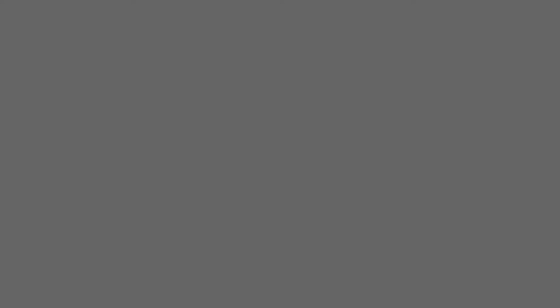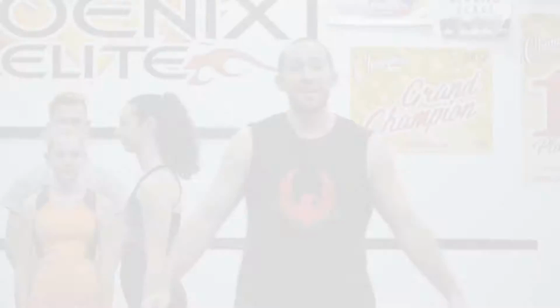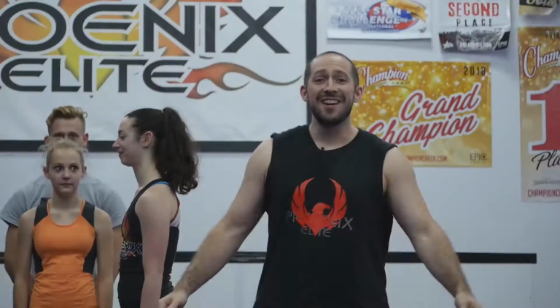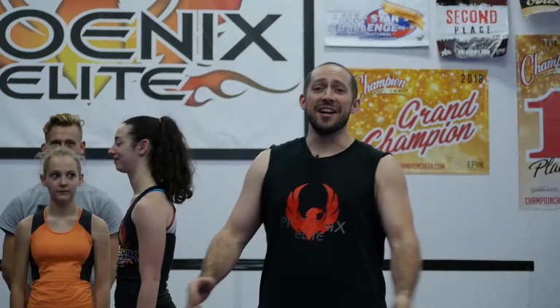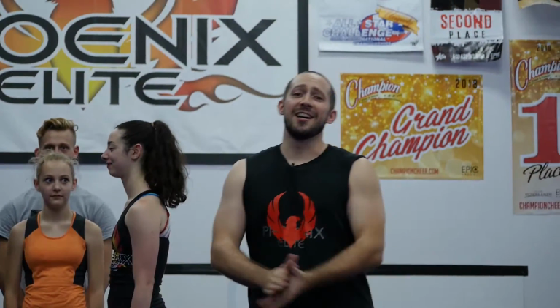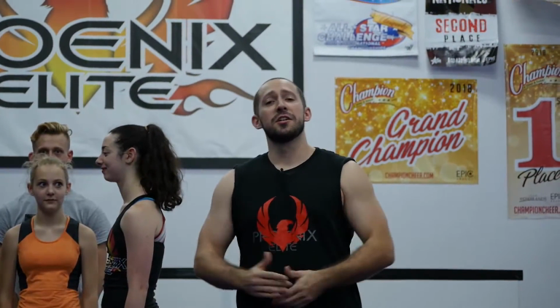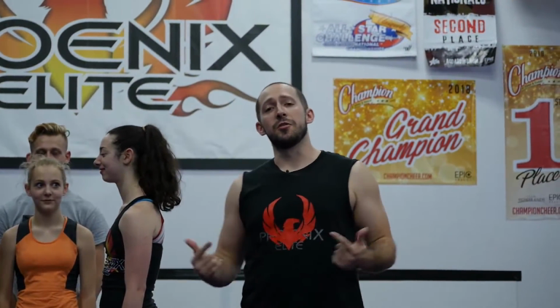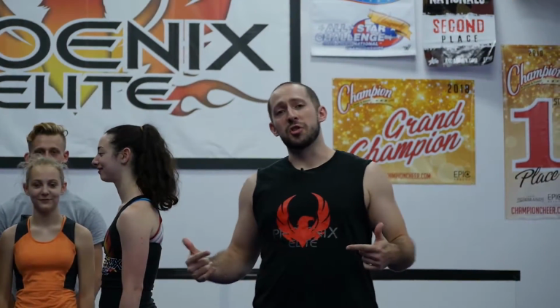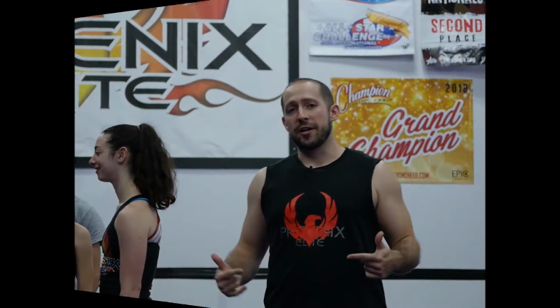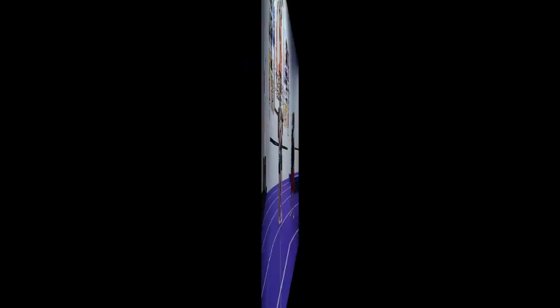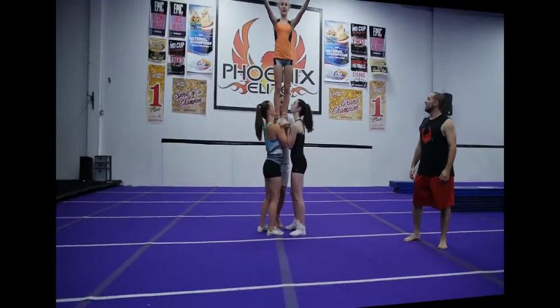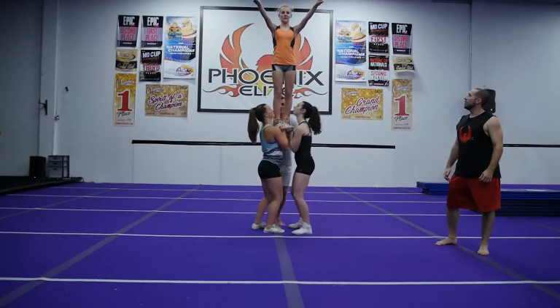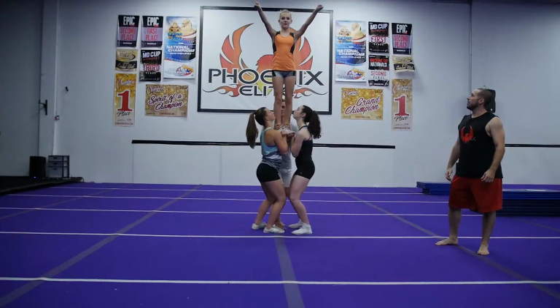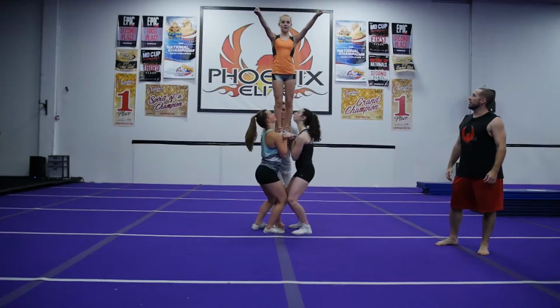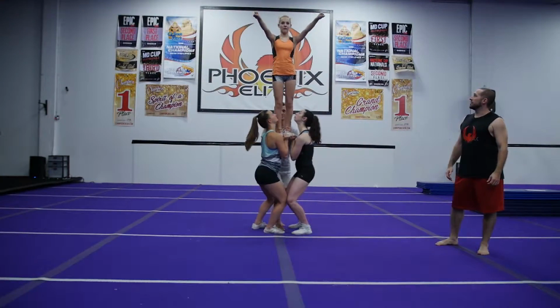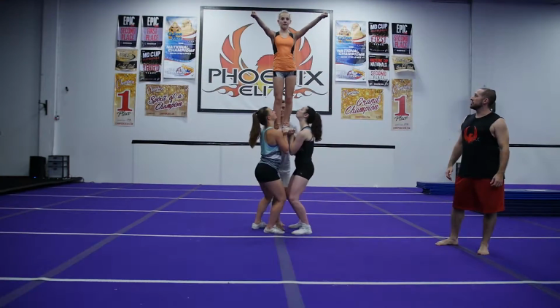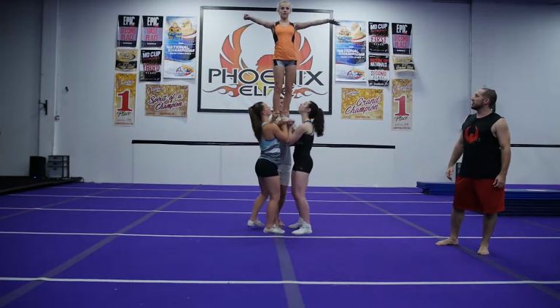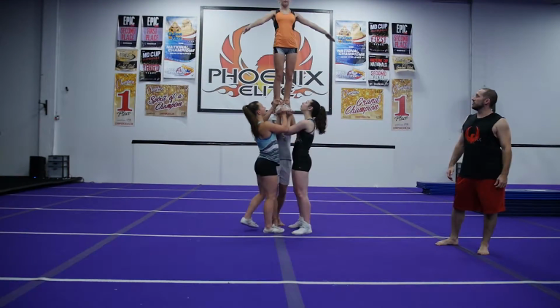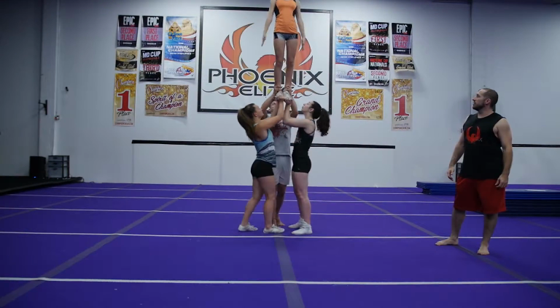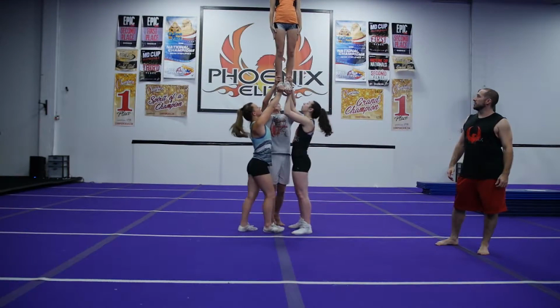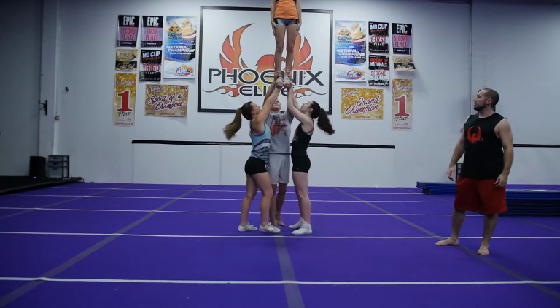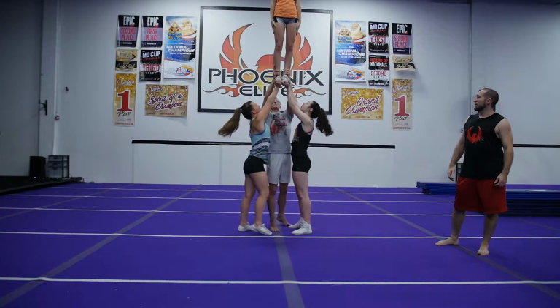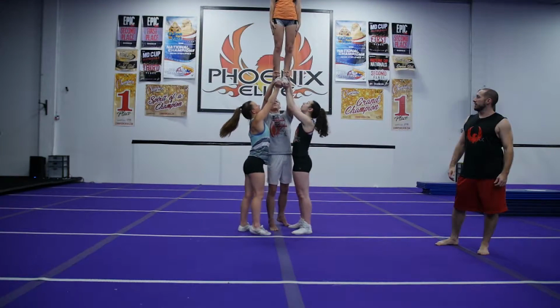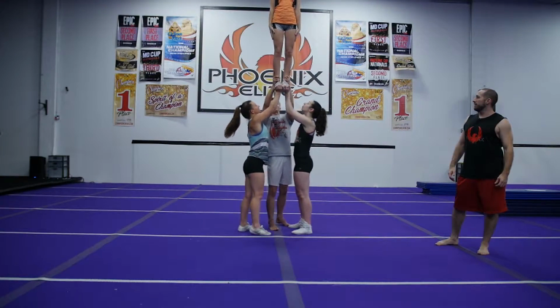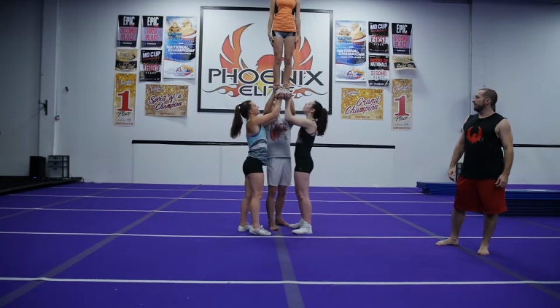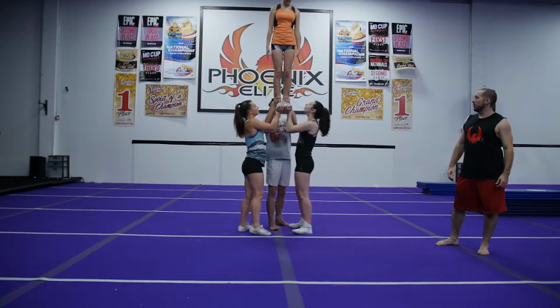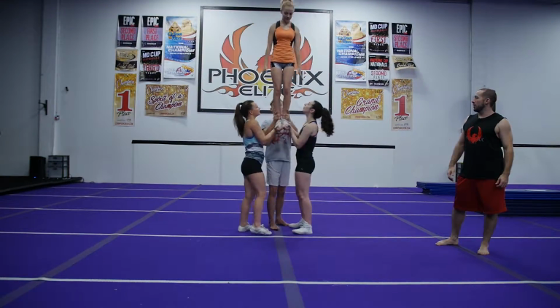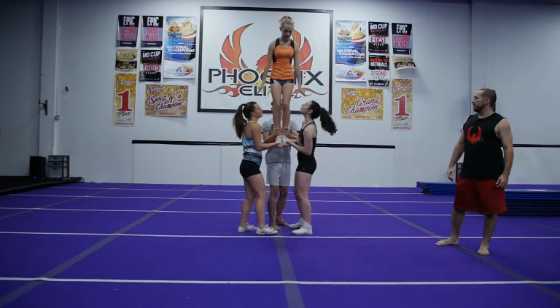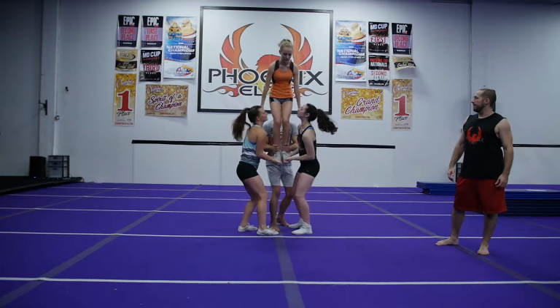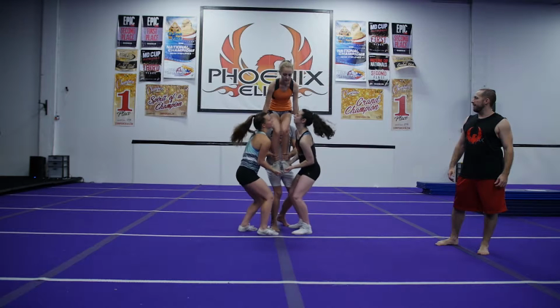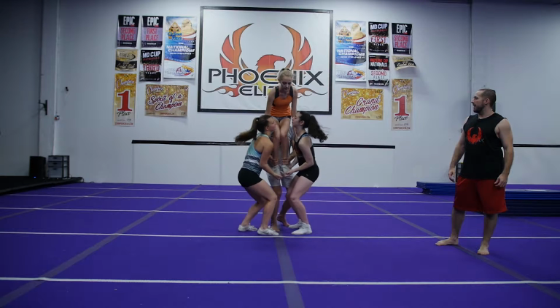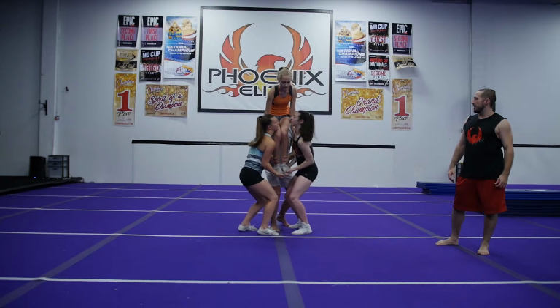Hey guys, Coach Jared here. We're here at Phoenix Elite. We're gonna teach you how to do the perfect prep and extension.